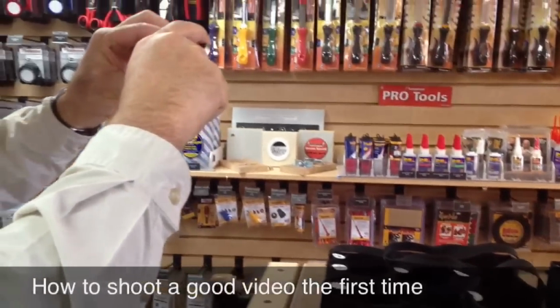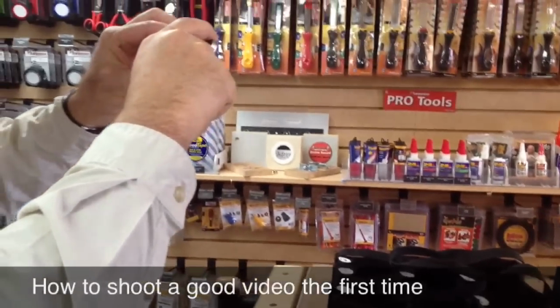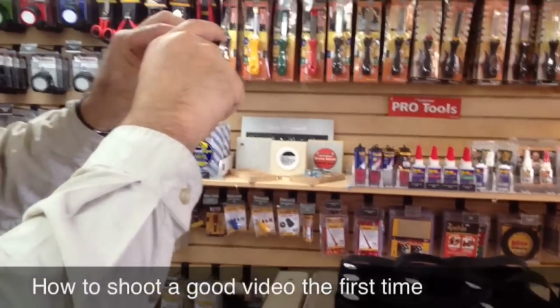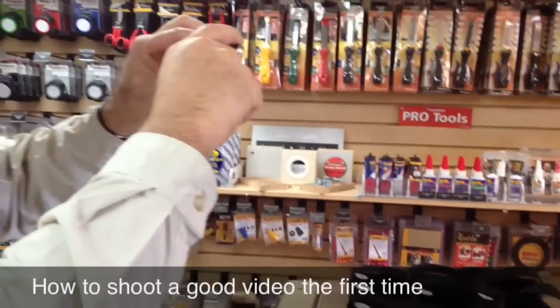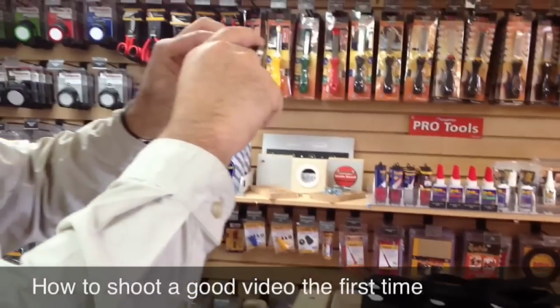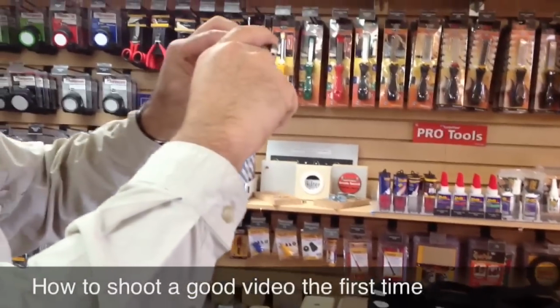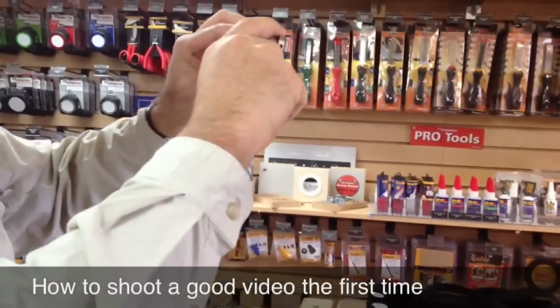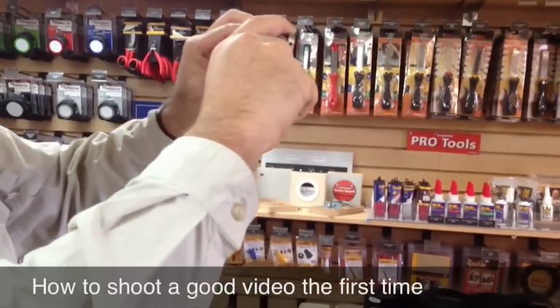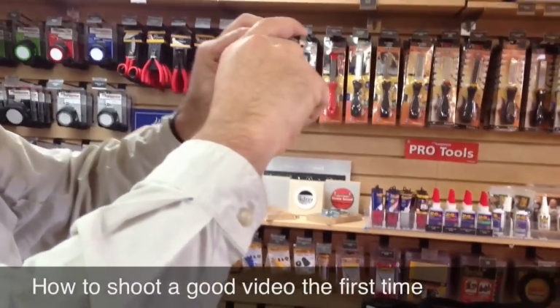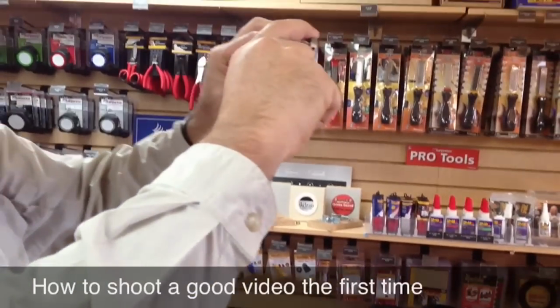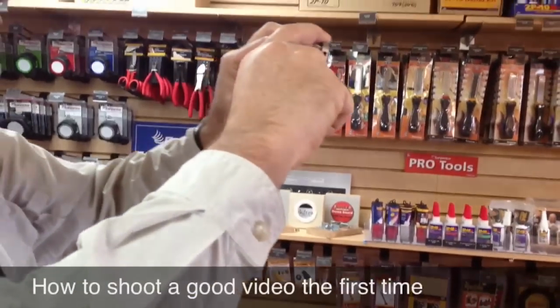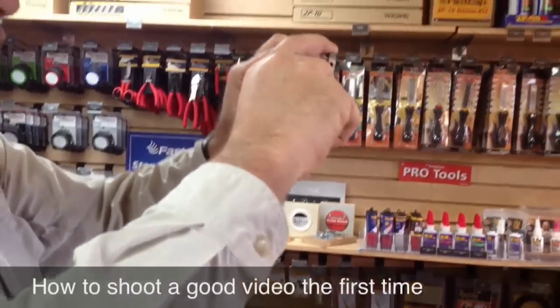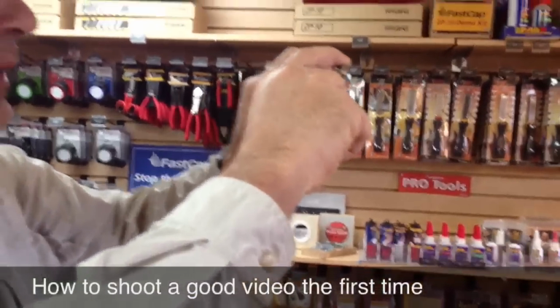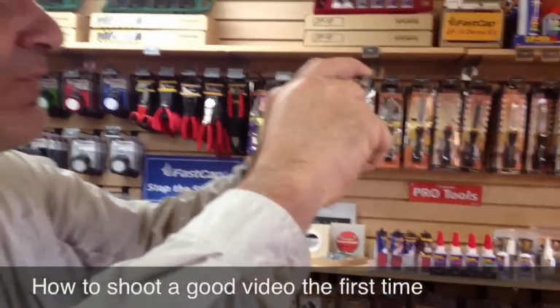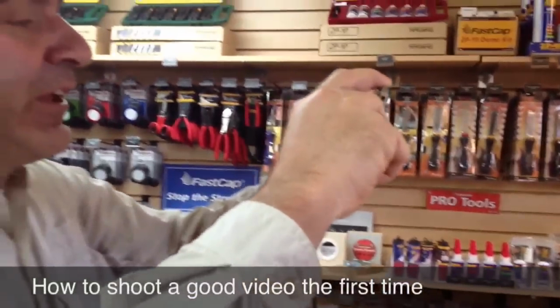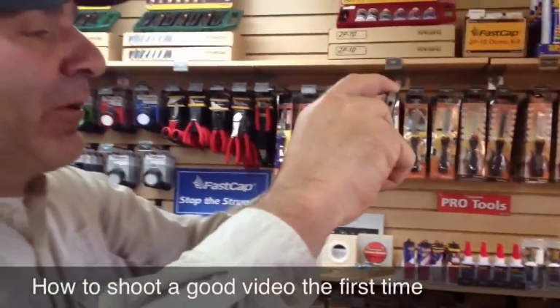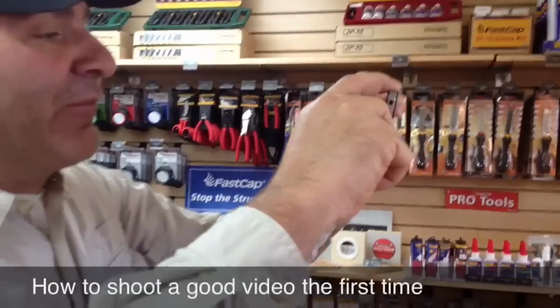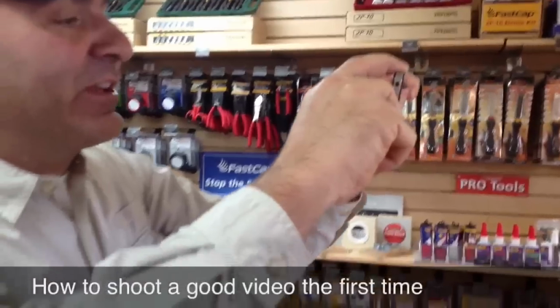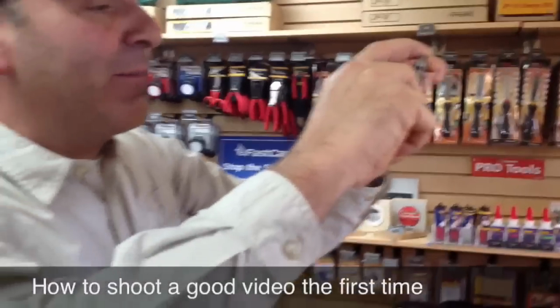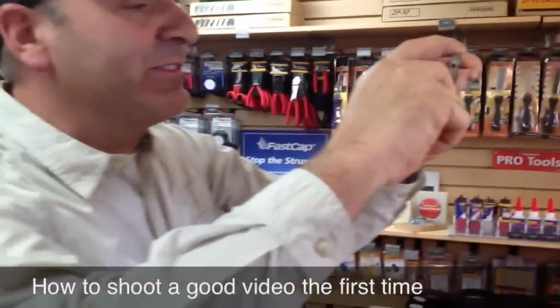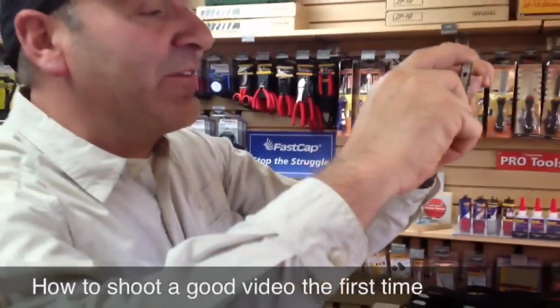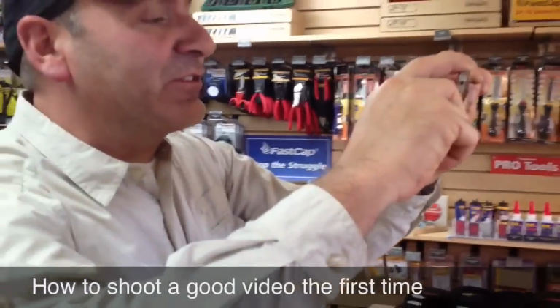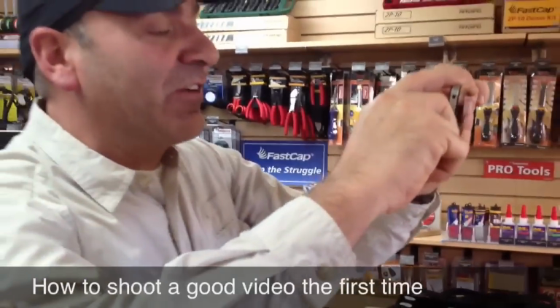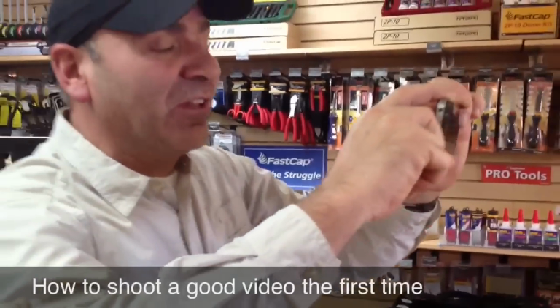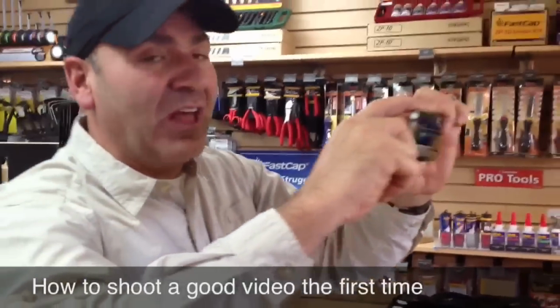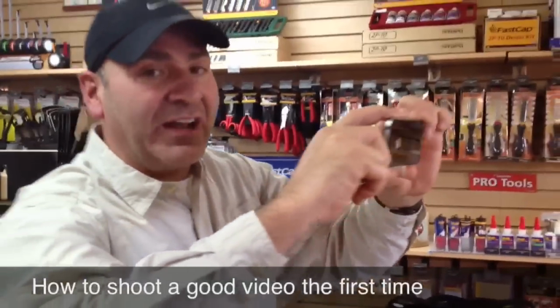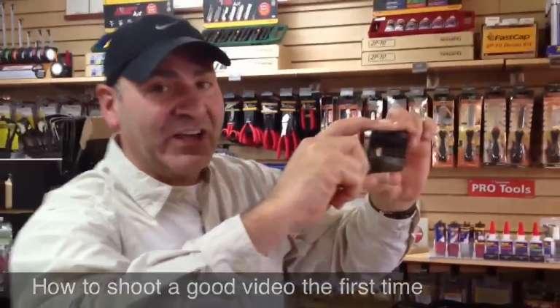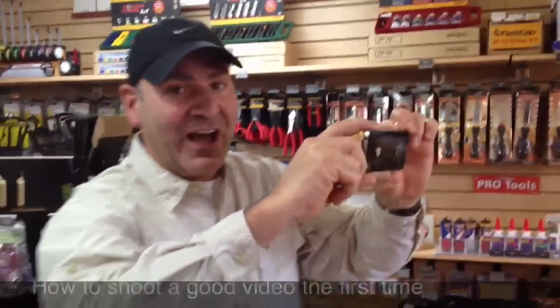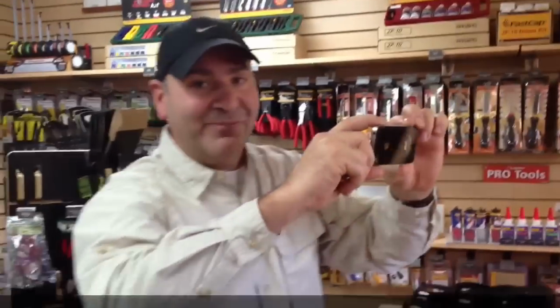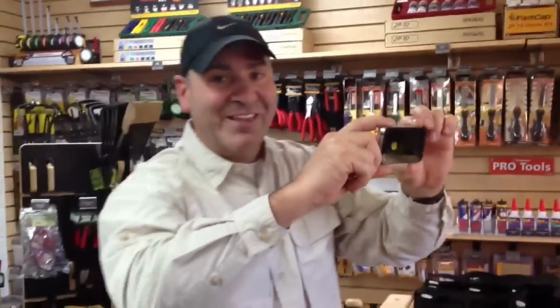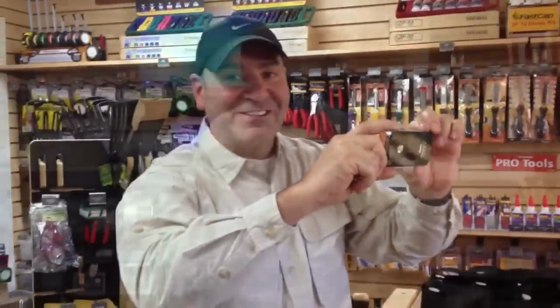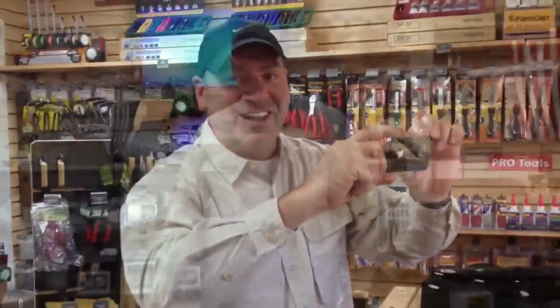If you learn how to do that, you'll shoot a great video every time and save yourself a lot of time. Thanks a lot.